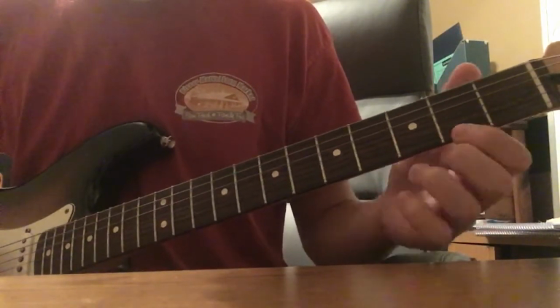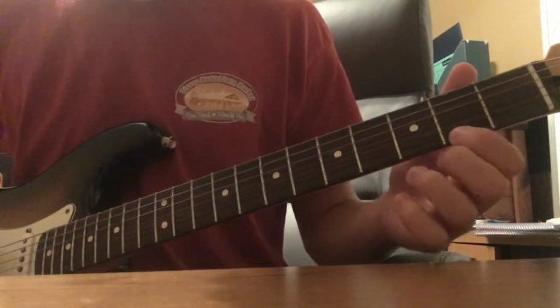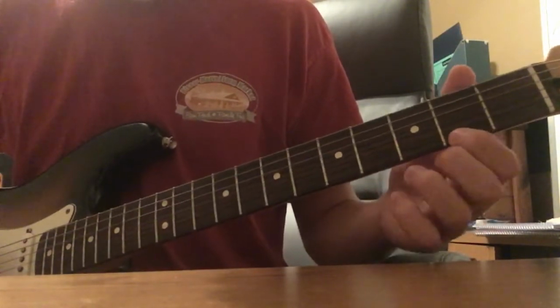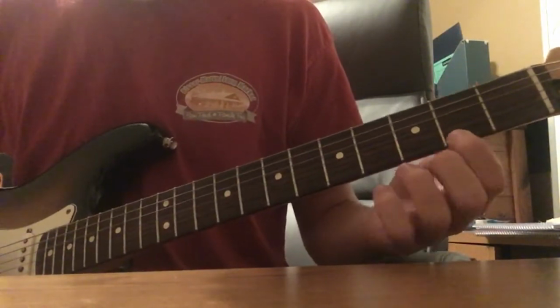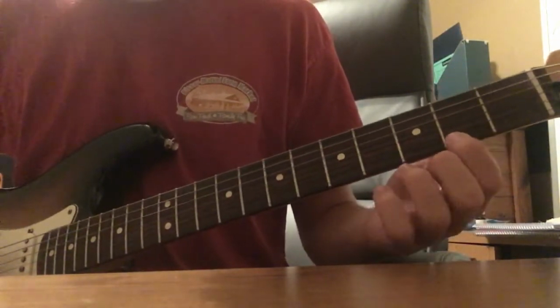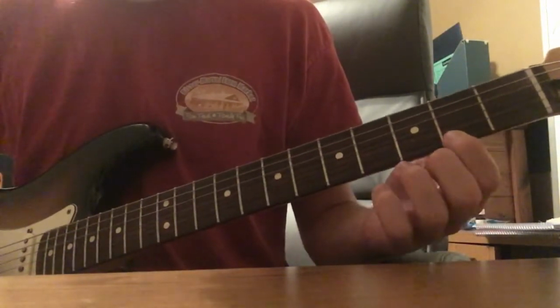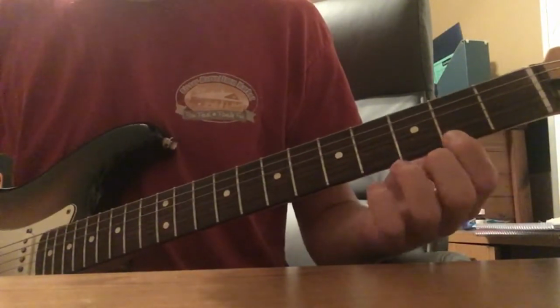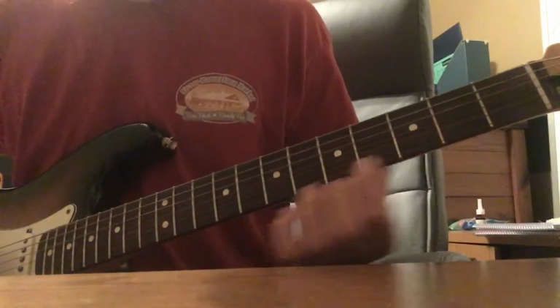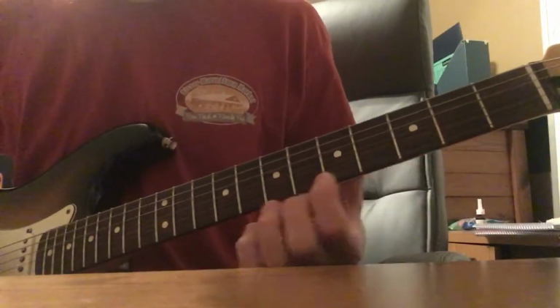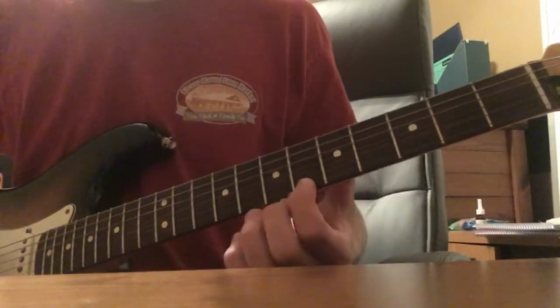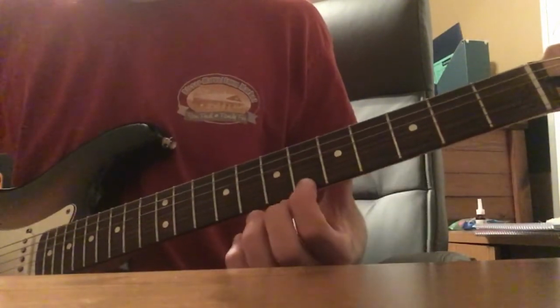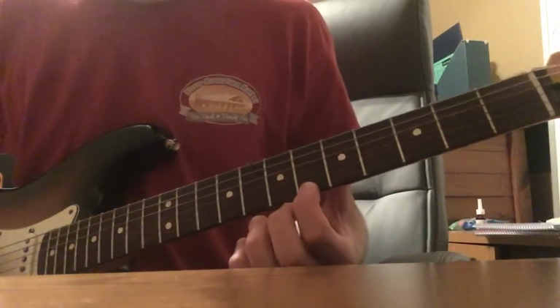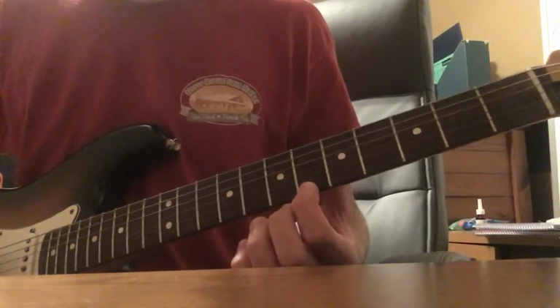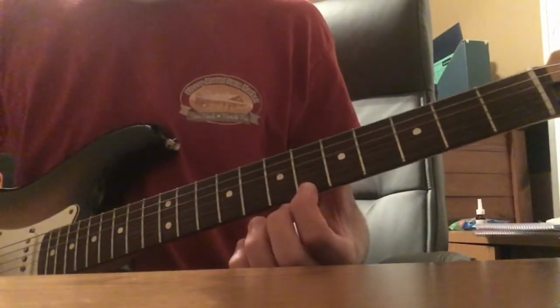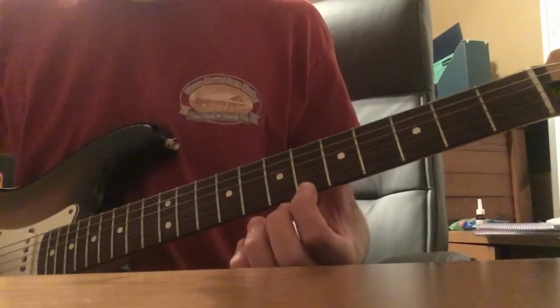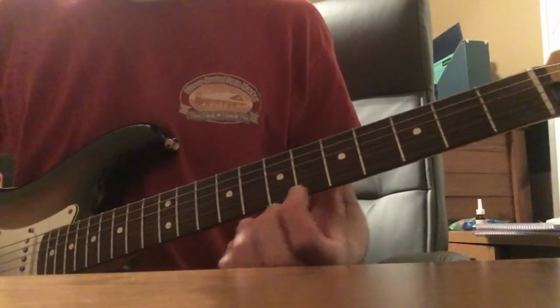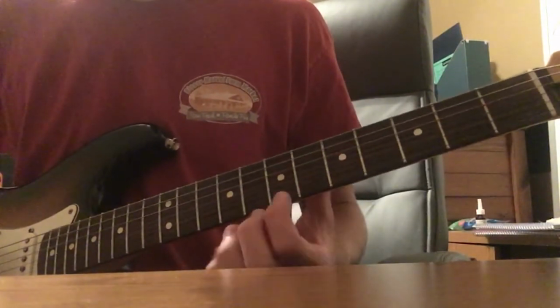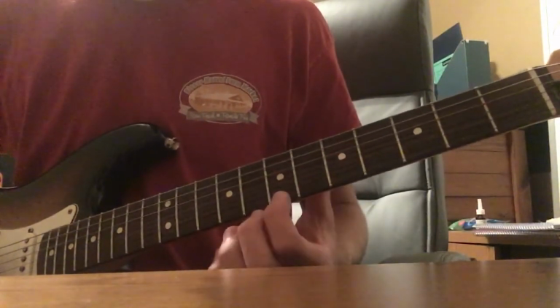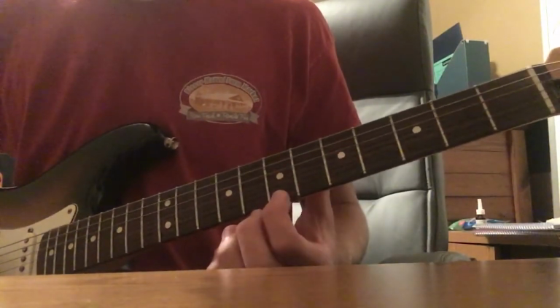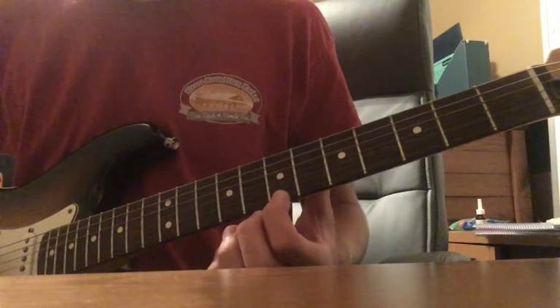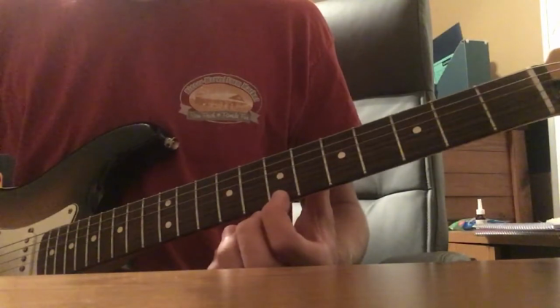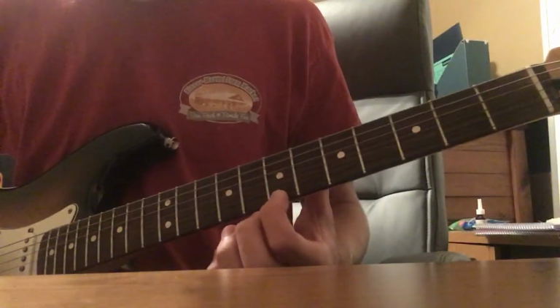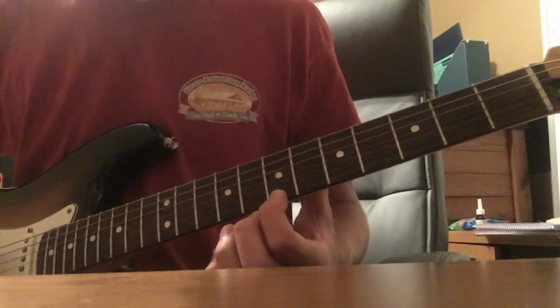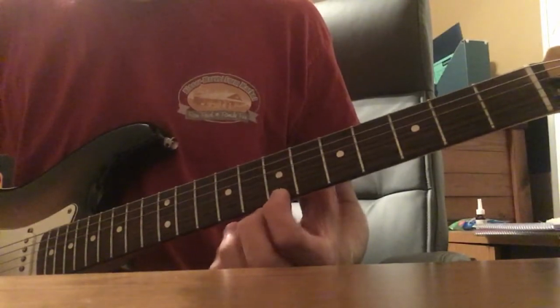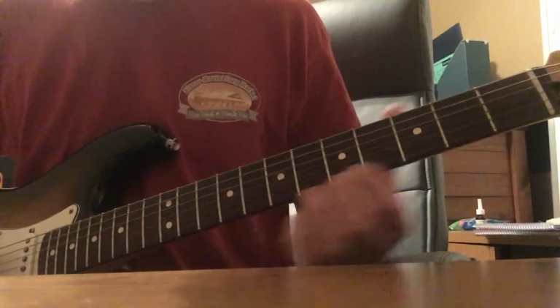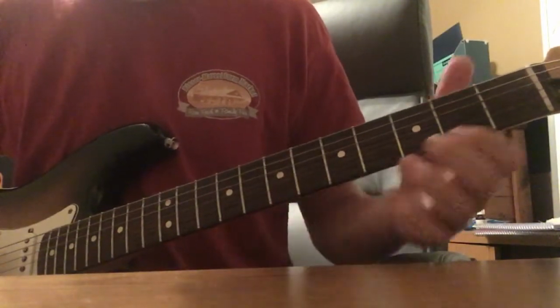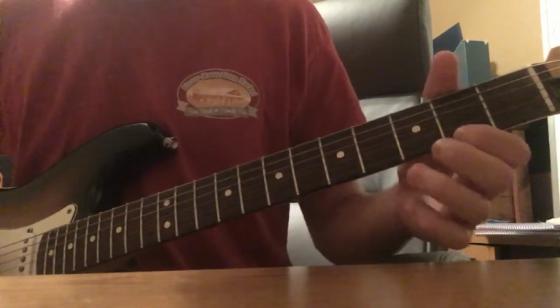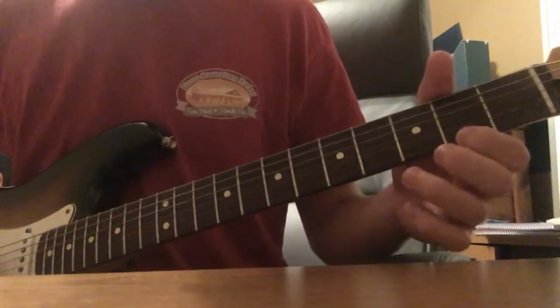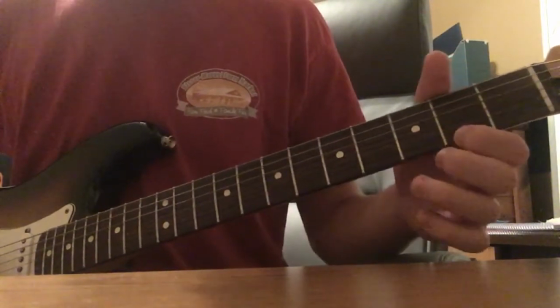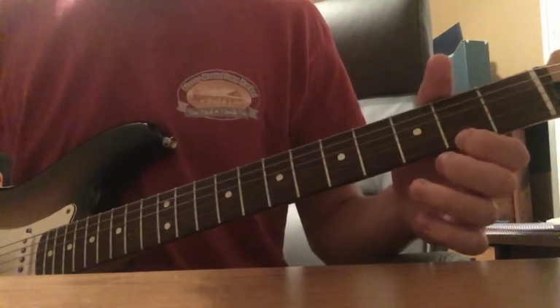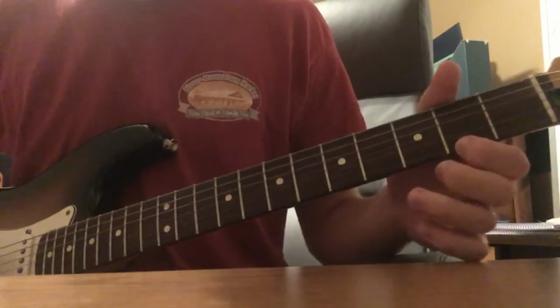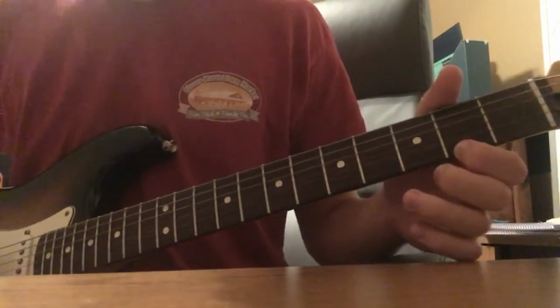So: 0, then 2 on the E string, 0, then 6 on the E string, 0, then 7 on the E string, and then back to 2.